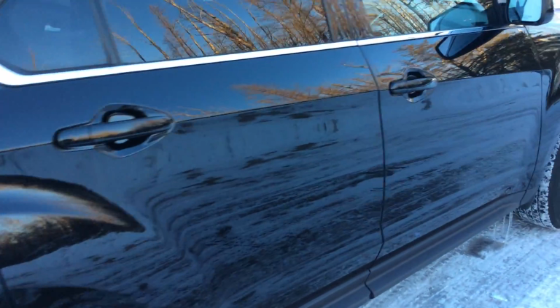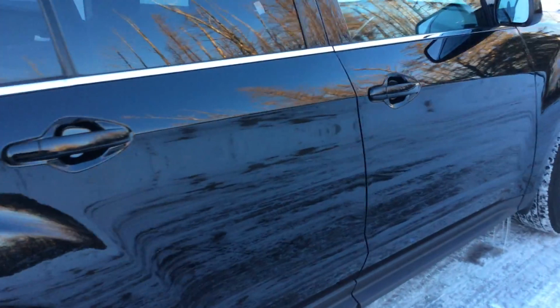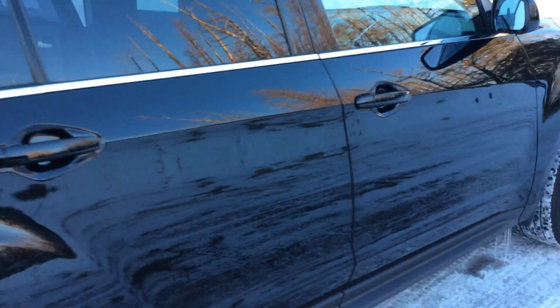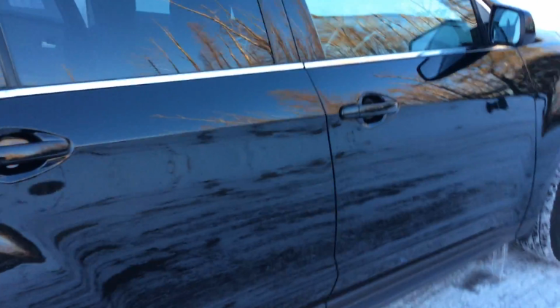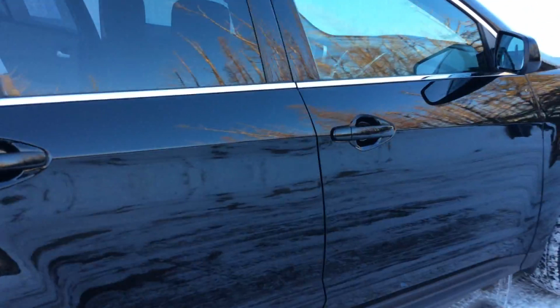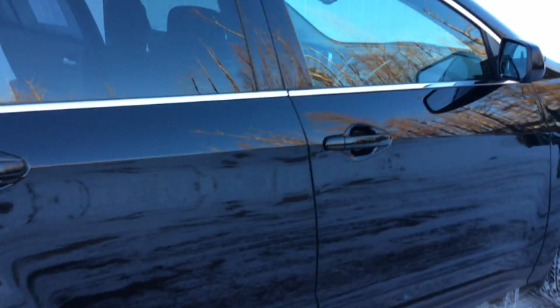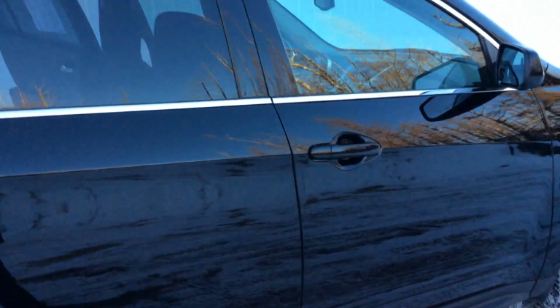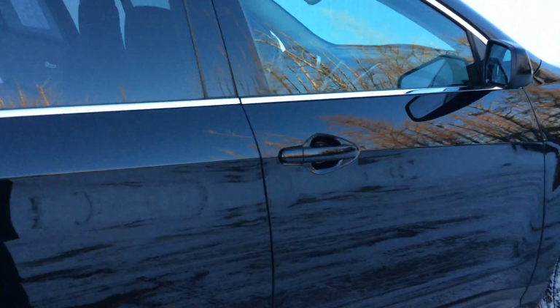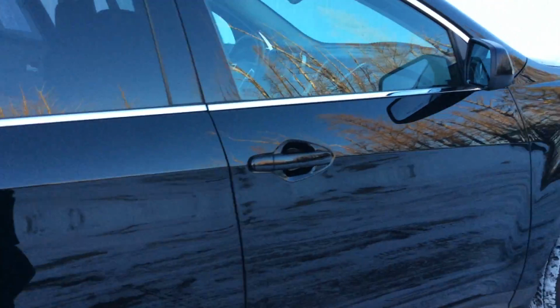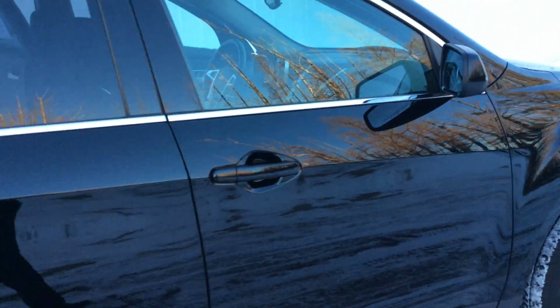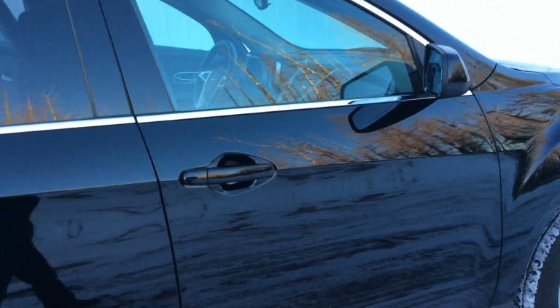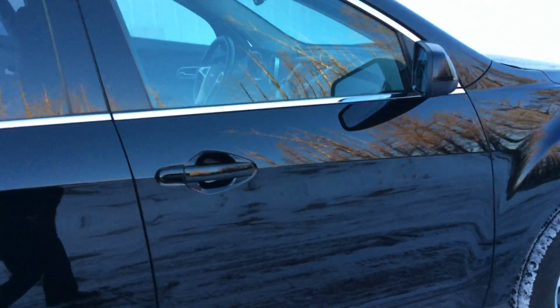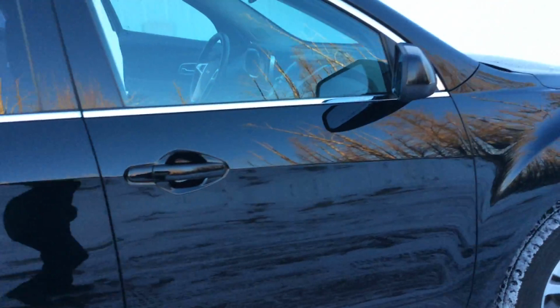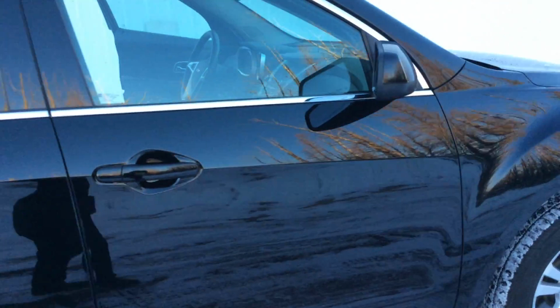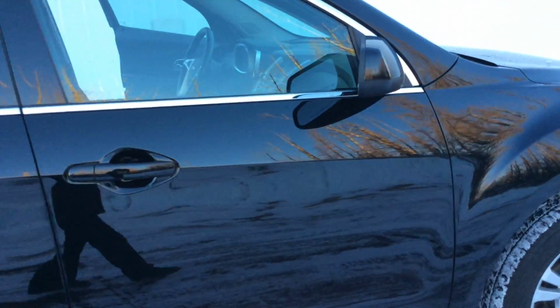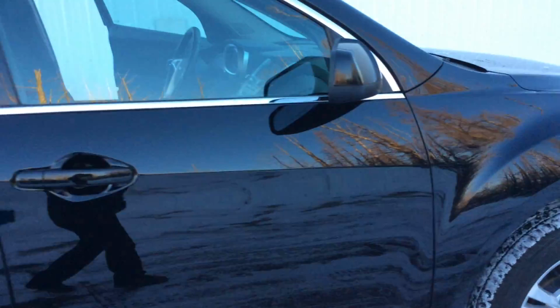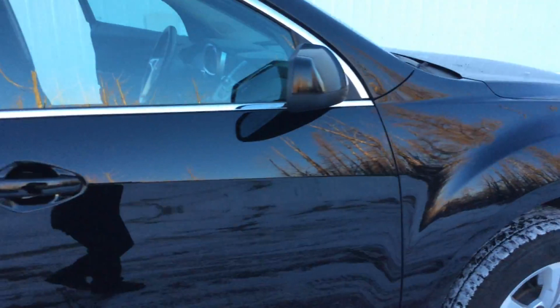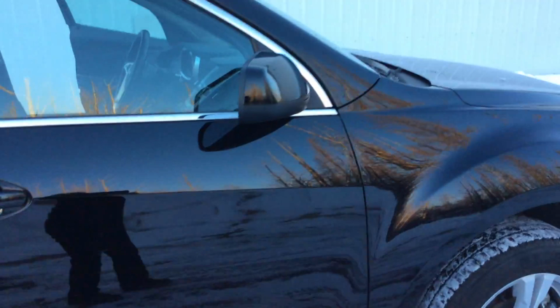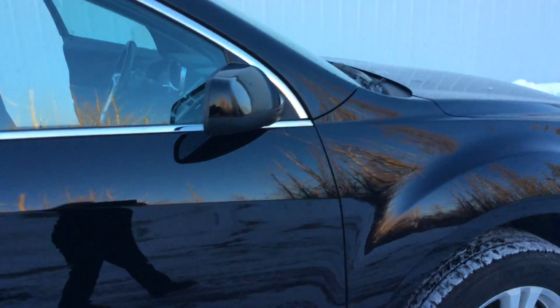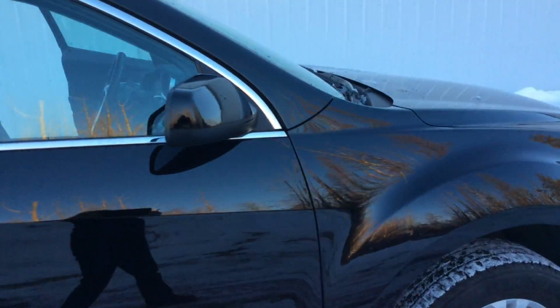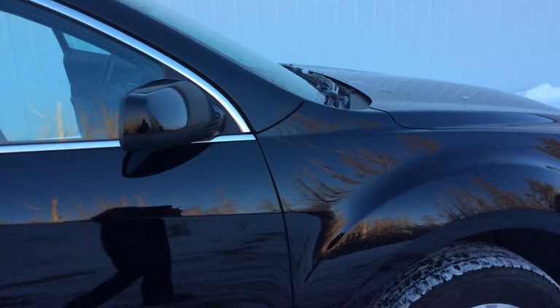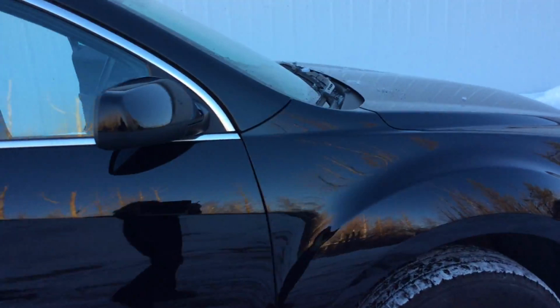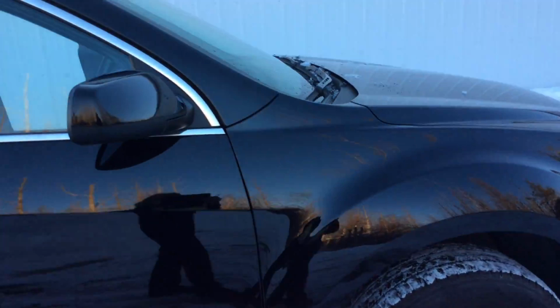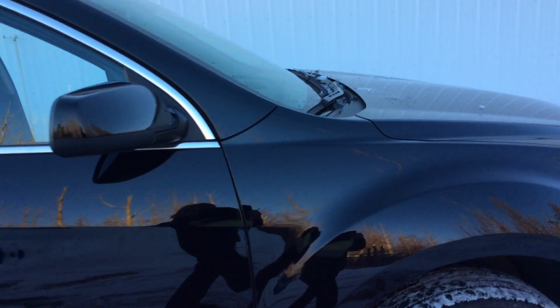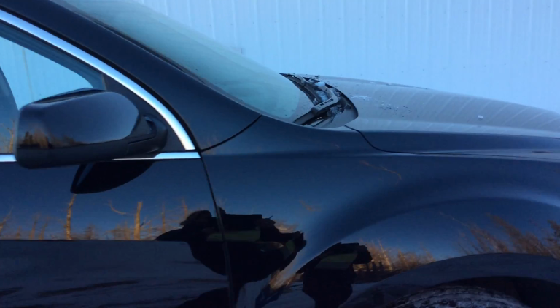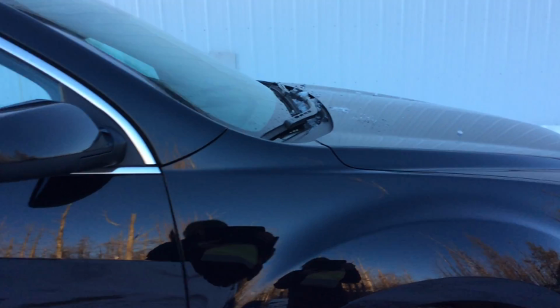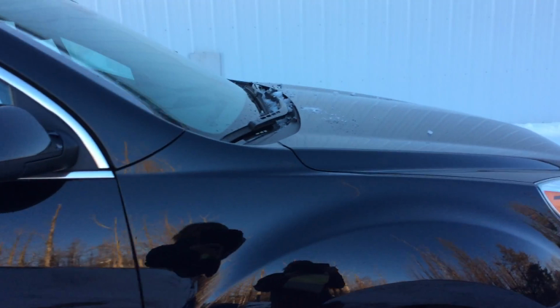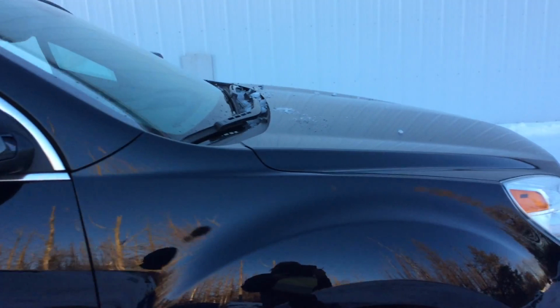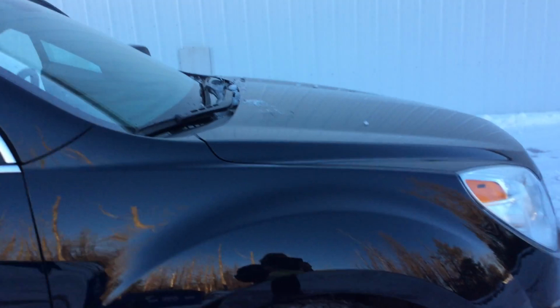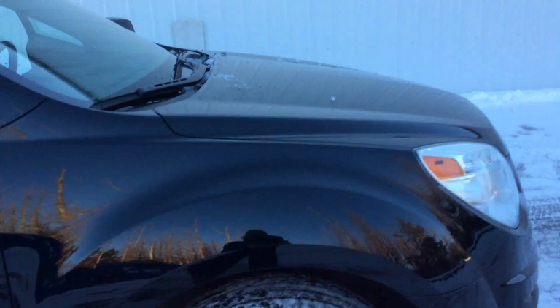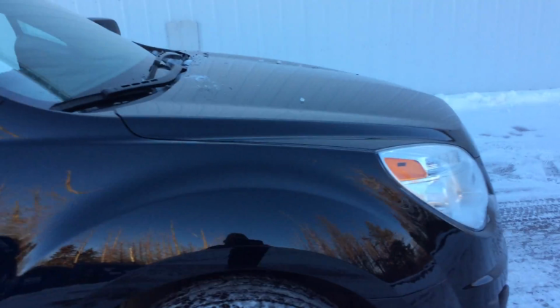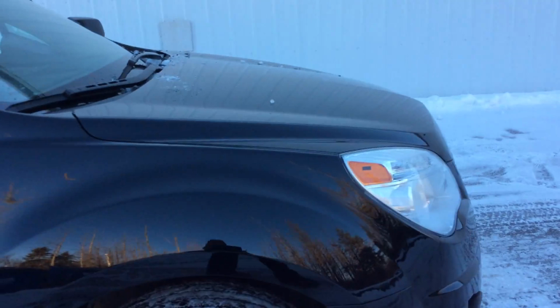This vehicle is a one owner. It comes with a clear AutoCheck, and it was a rental out of Illinois.